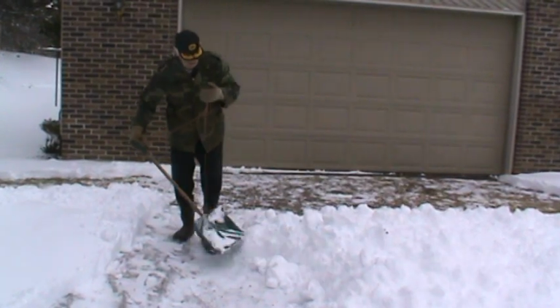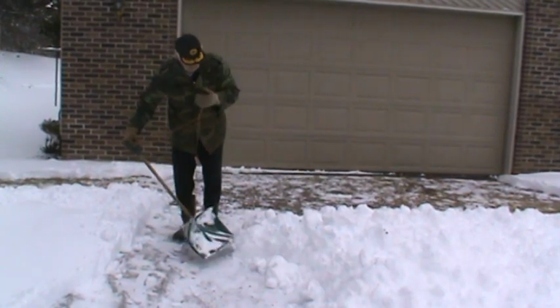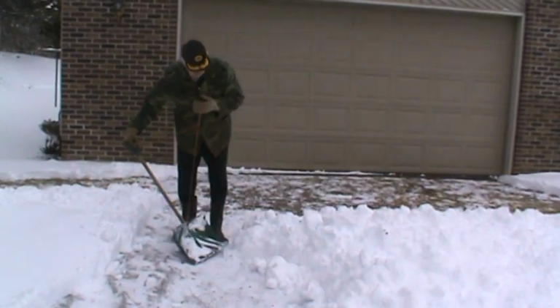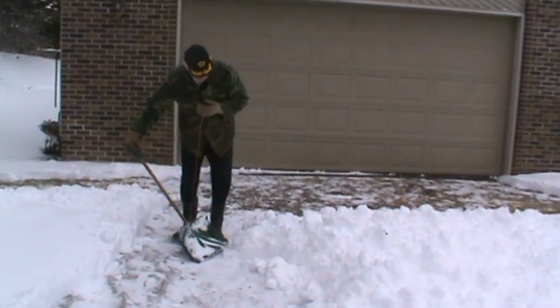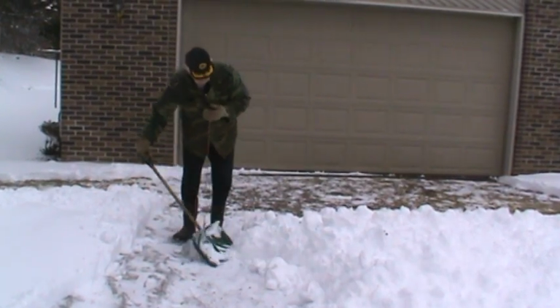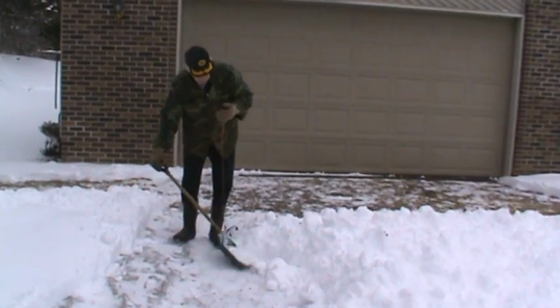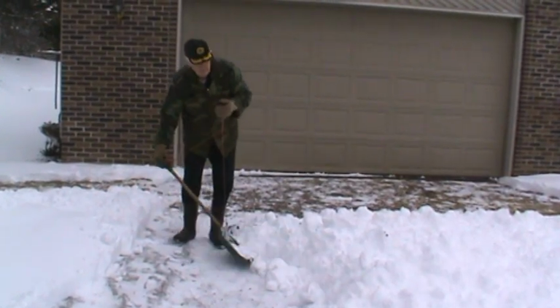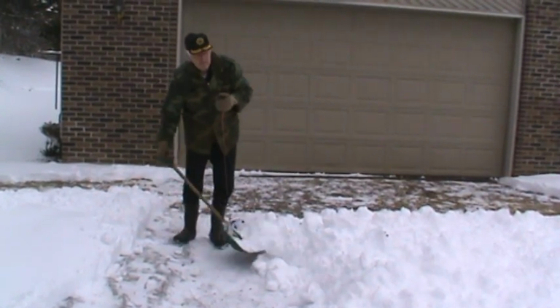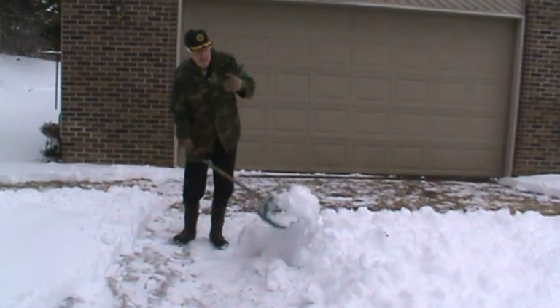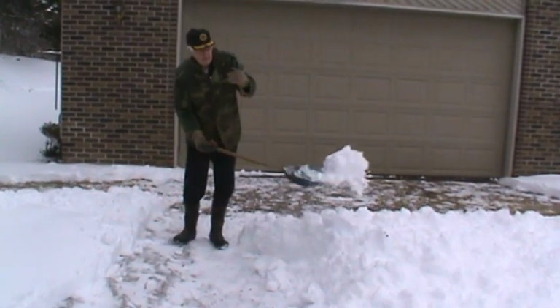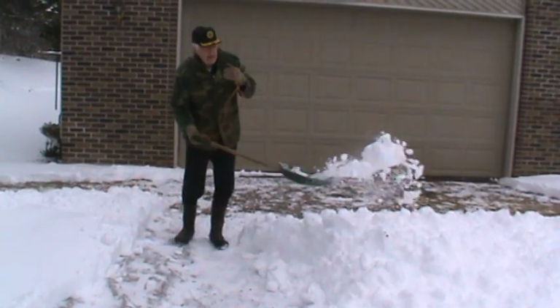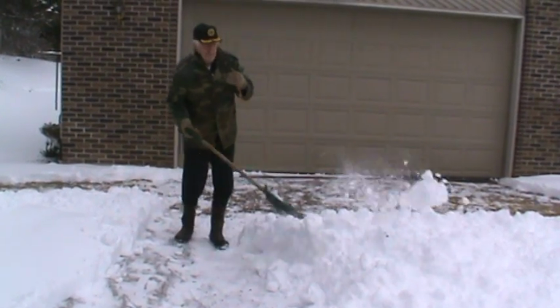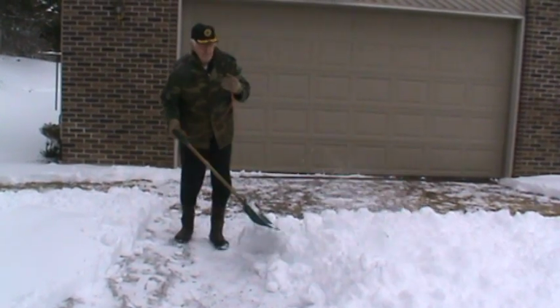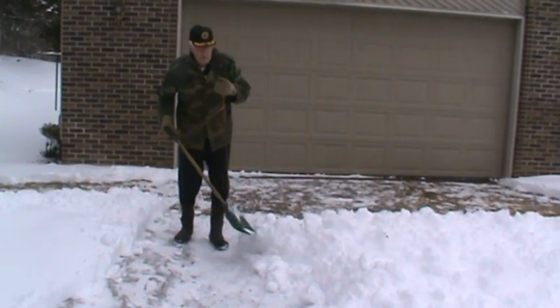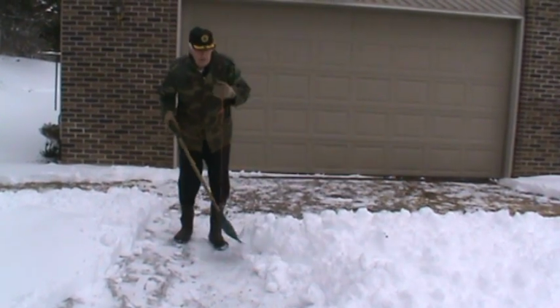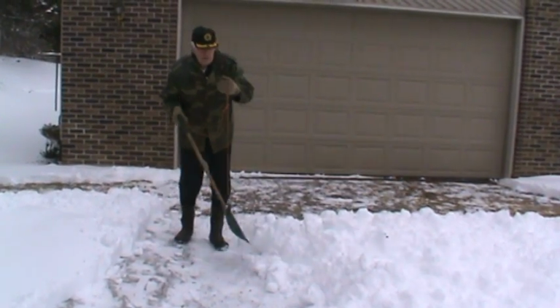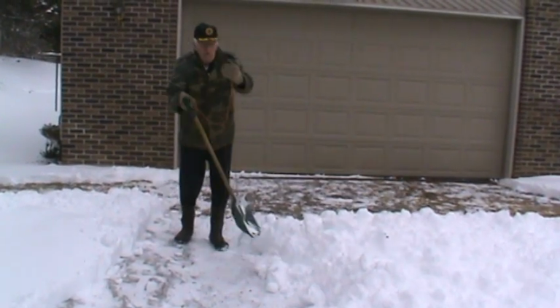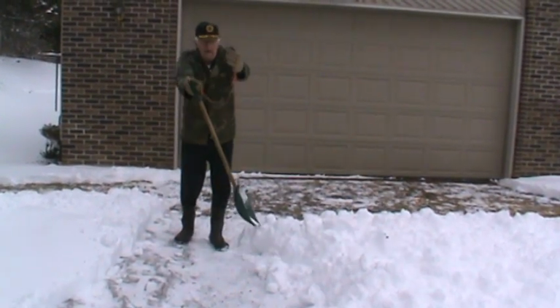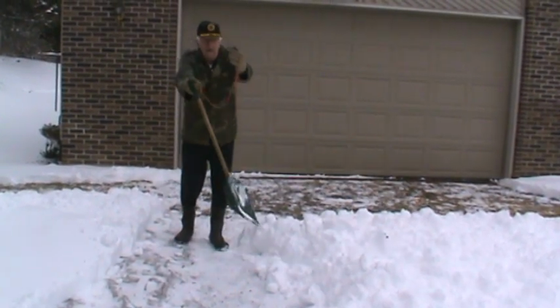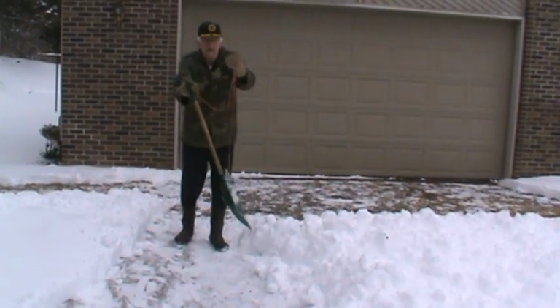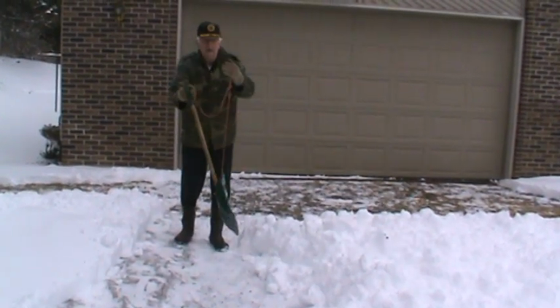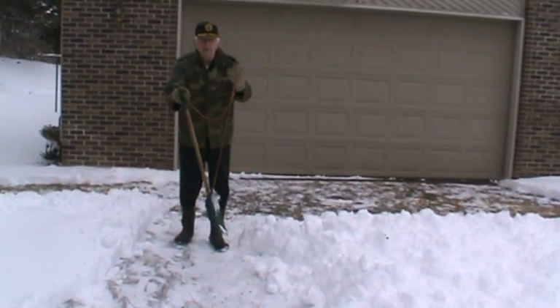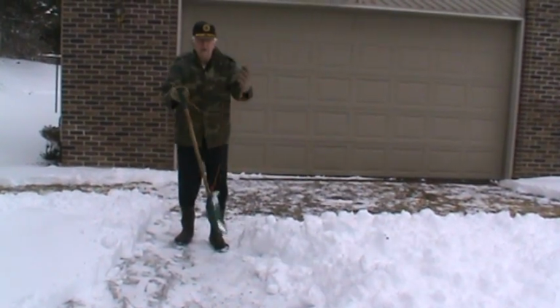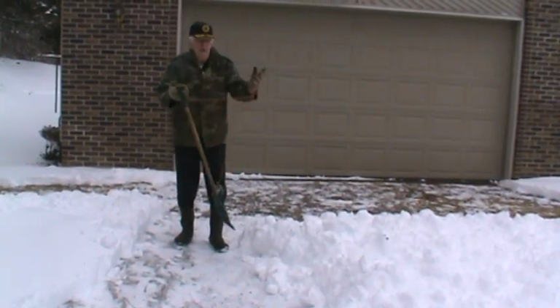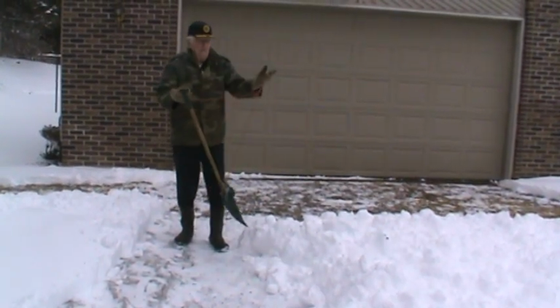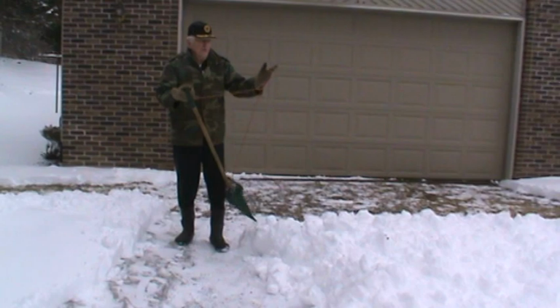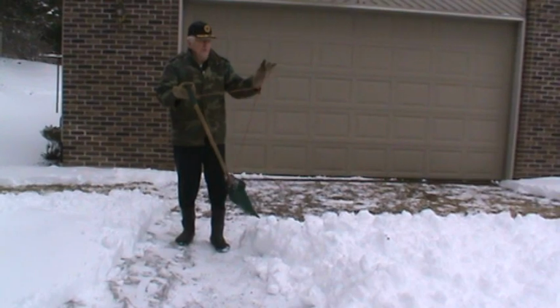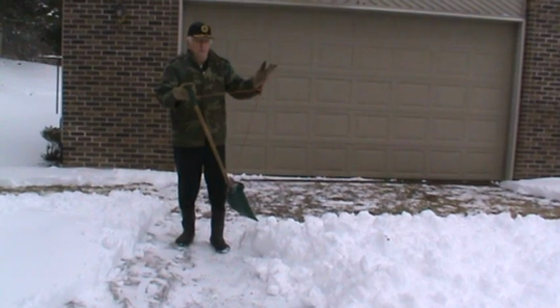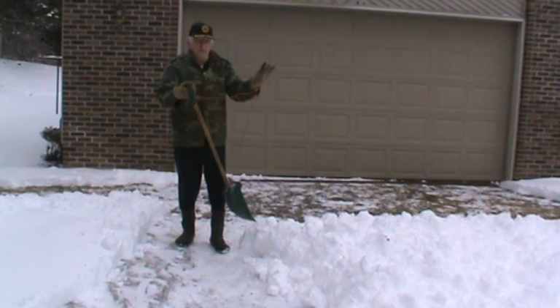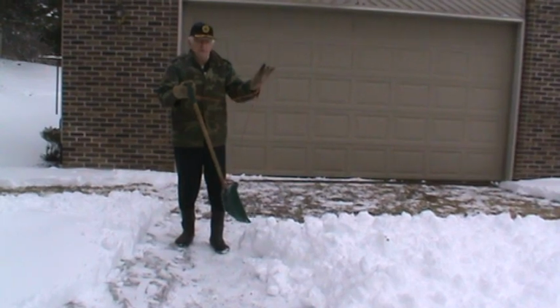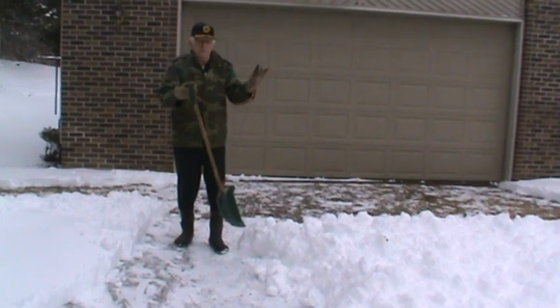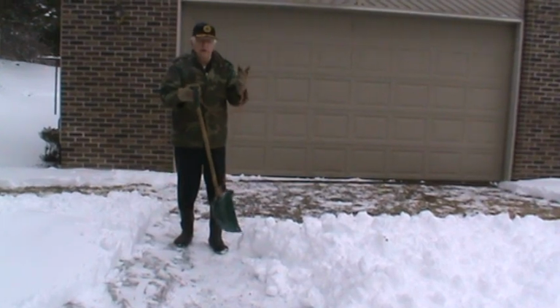This is kind of backwards. Normally I go ahead, but in order for this video we did it this way.